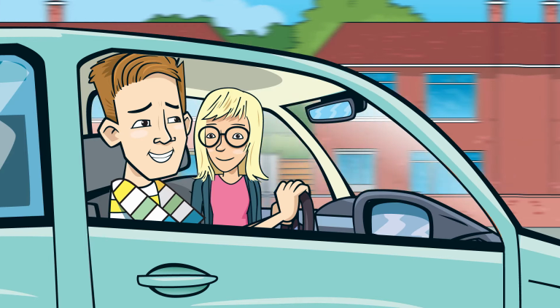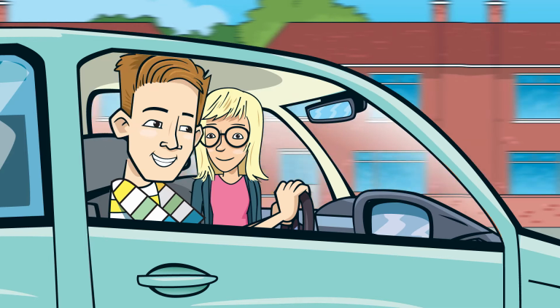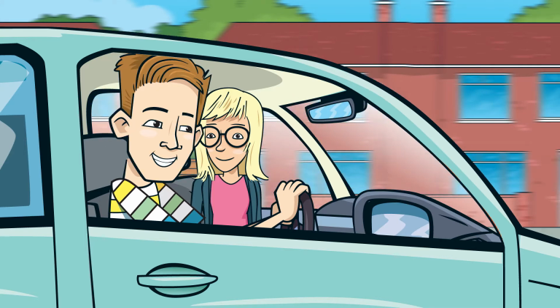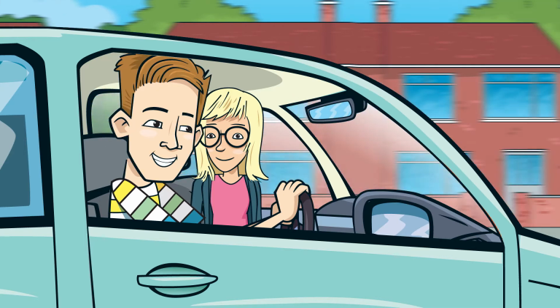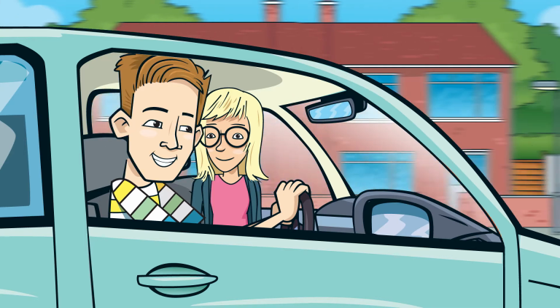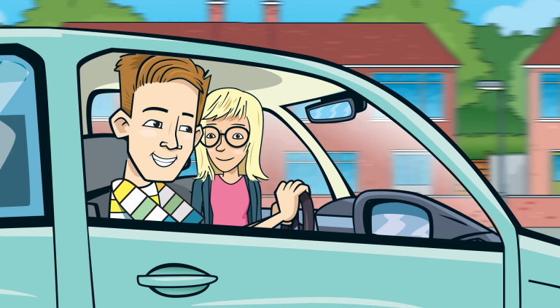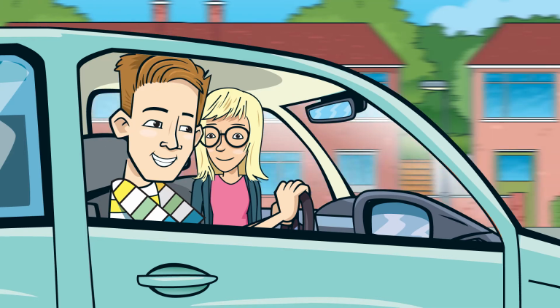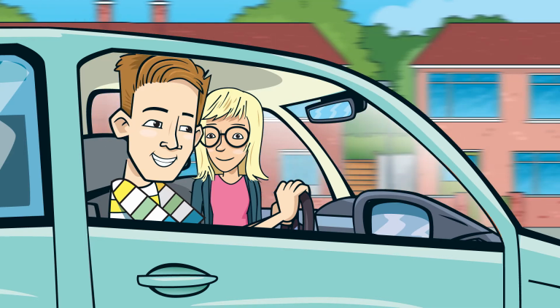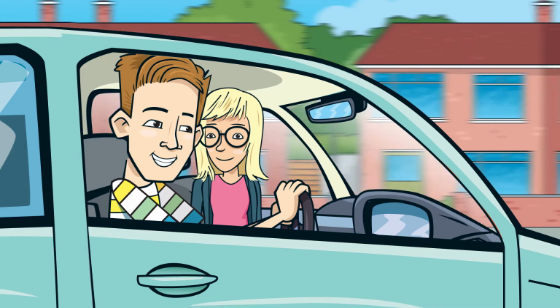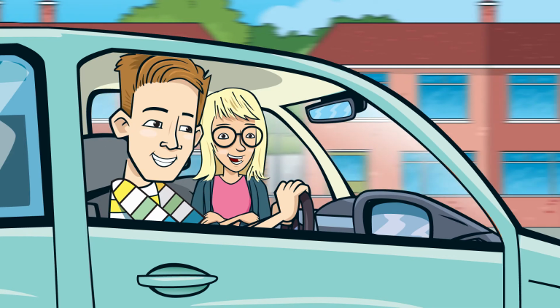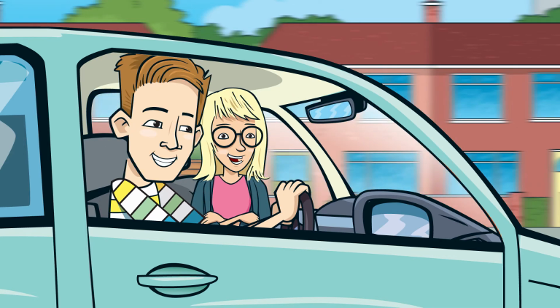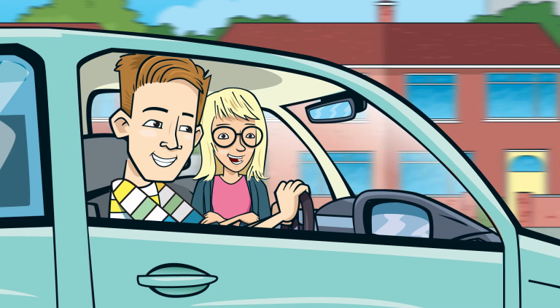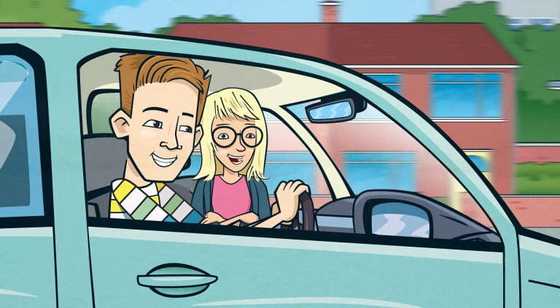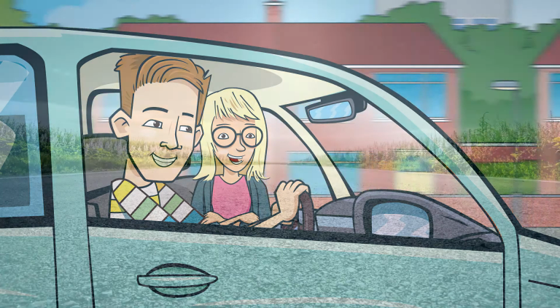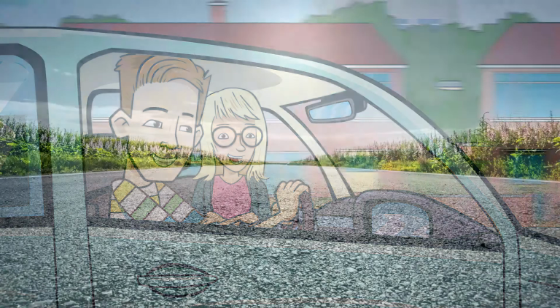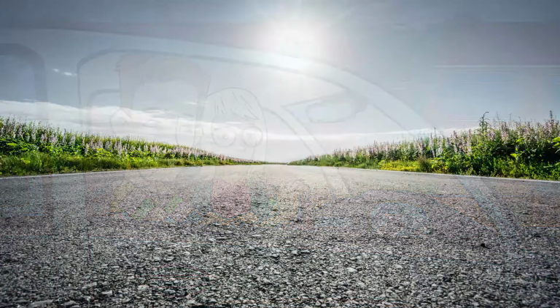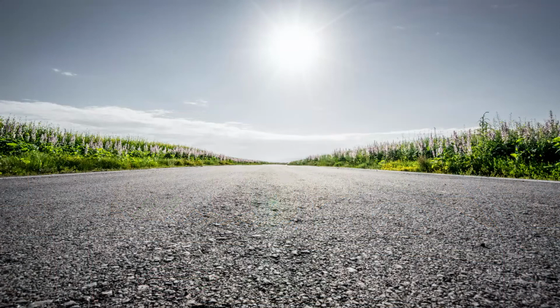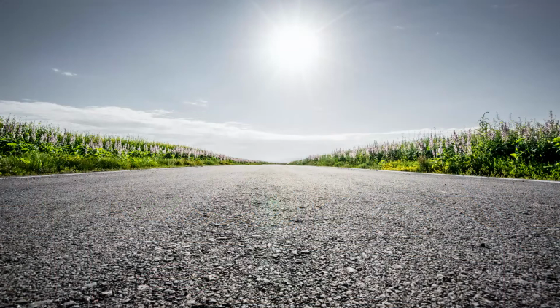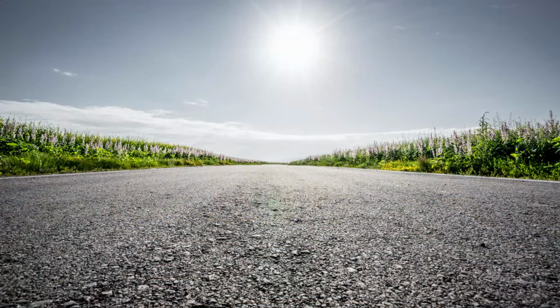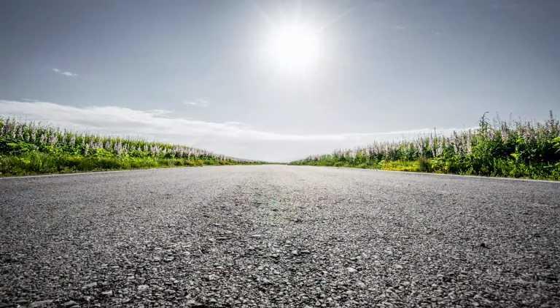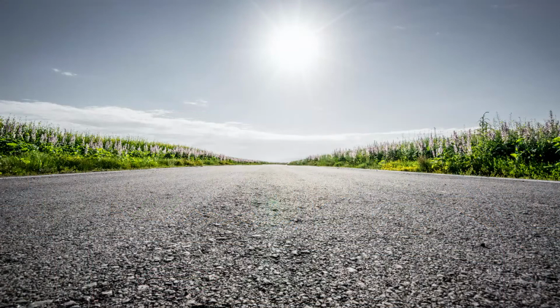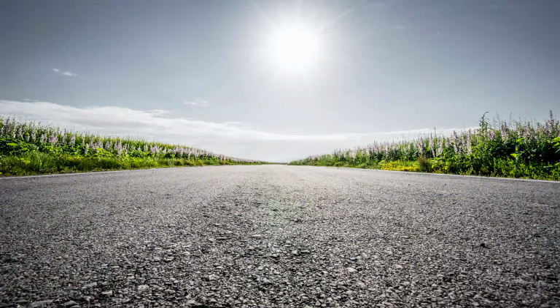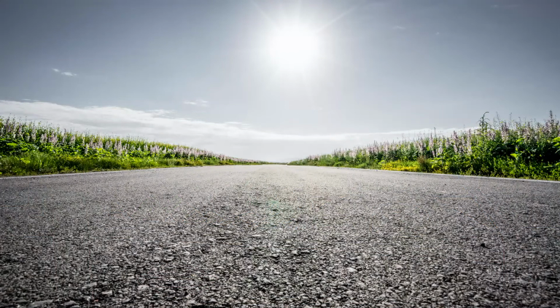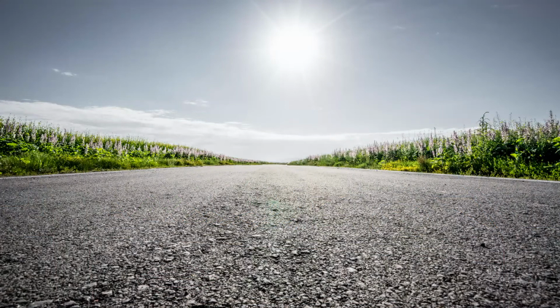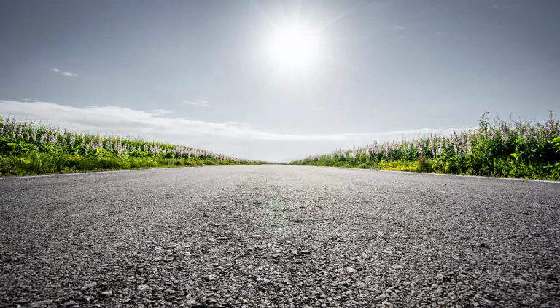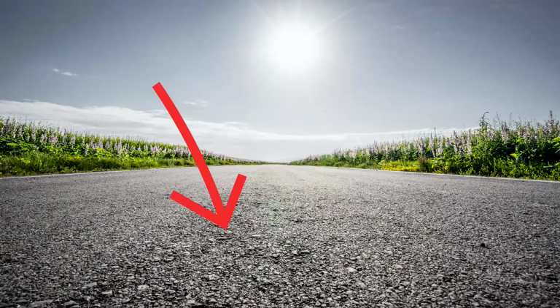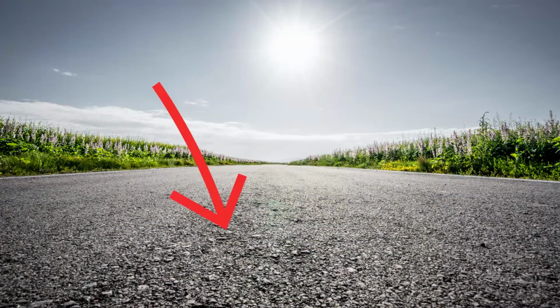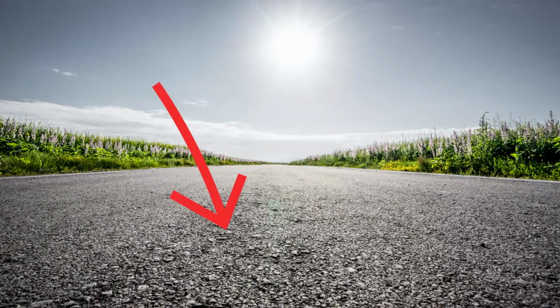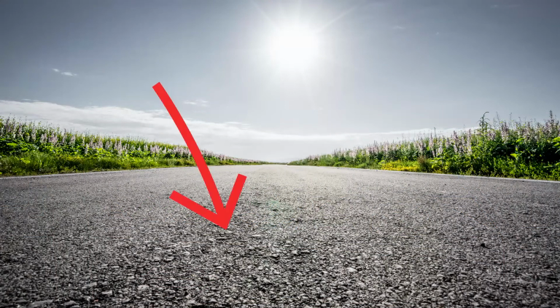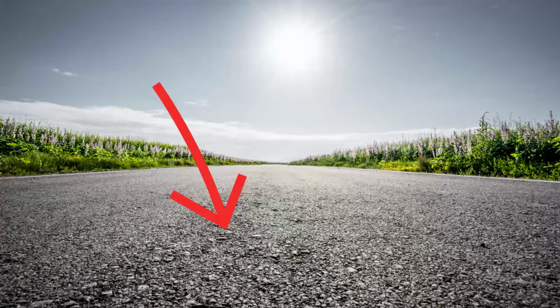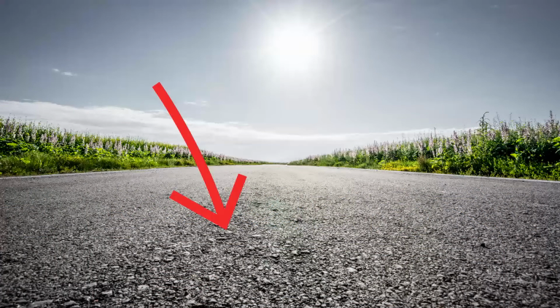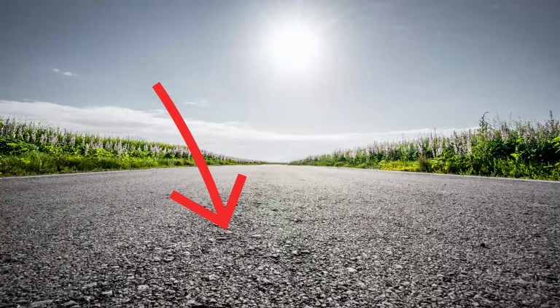The perfect road should be smooth. Agreed. A lot of work goes into making the perfect road, and the surface is a big part of that.